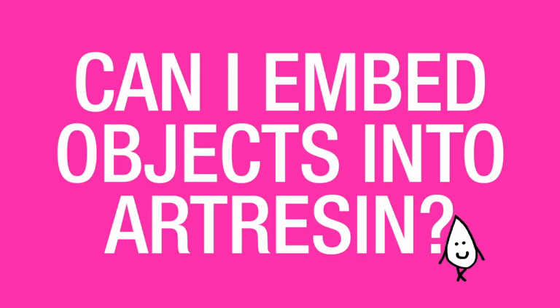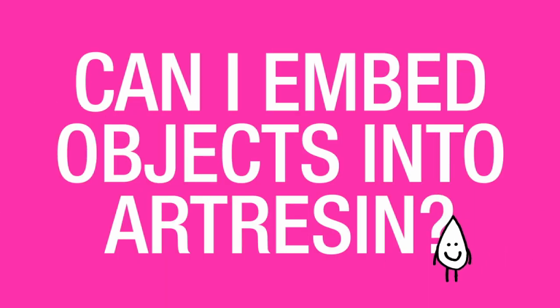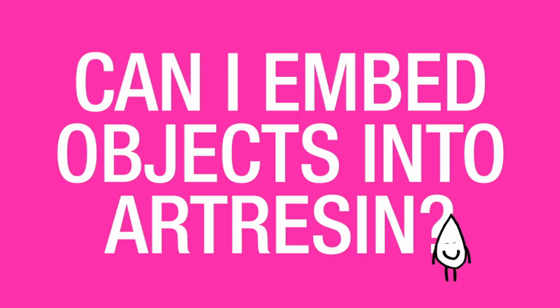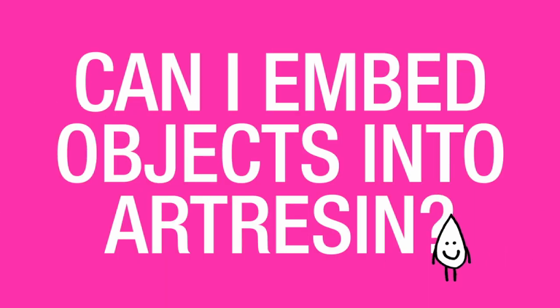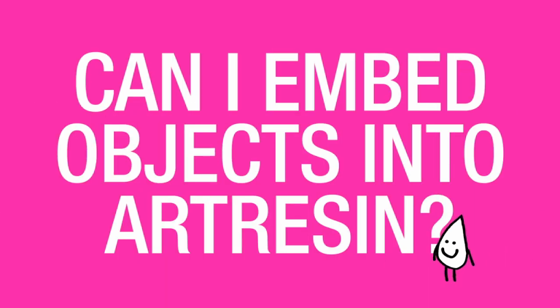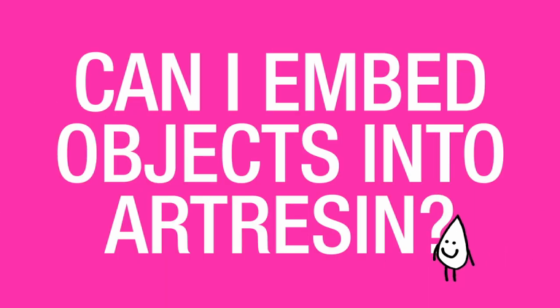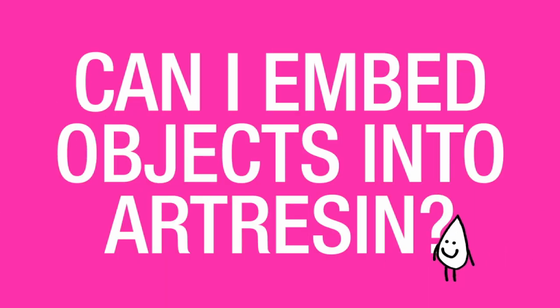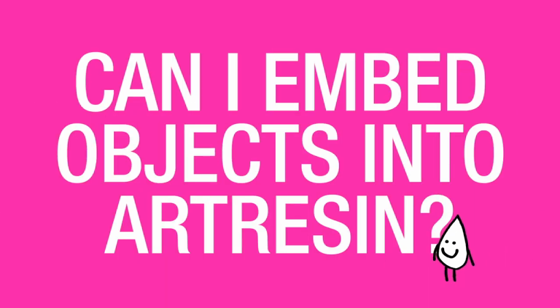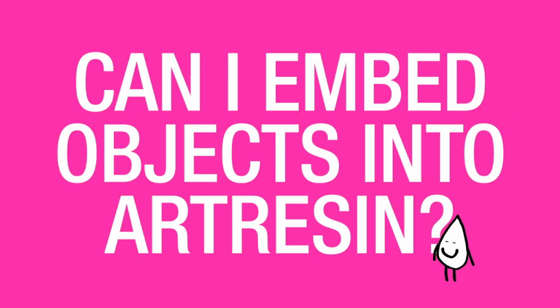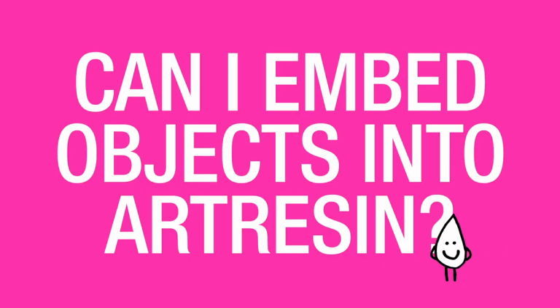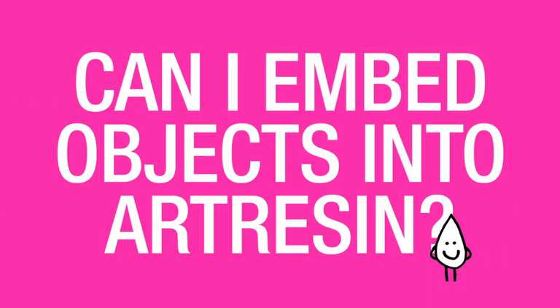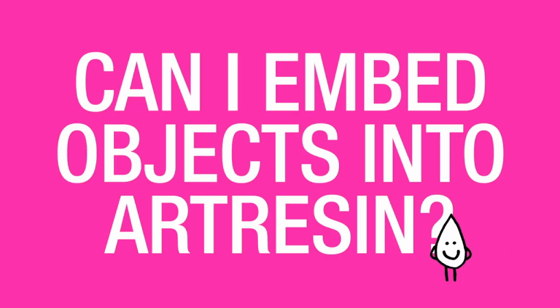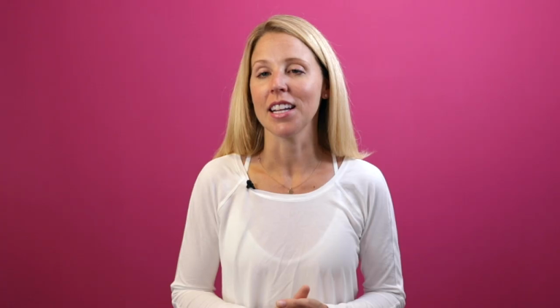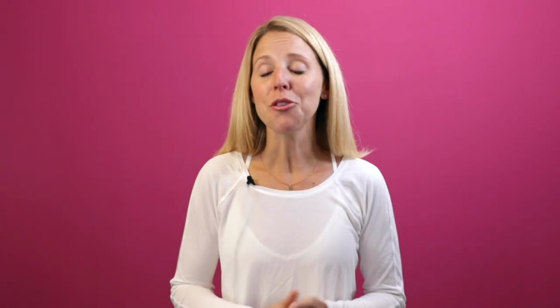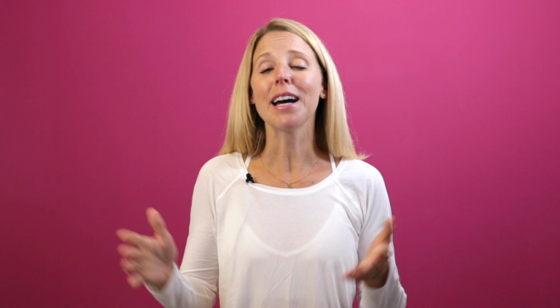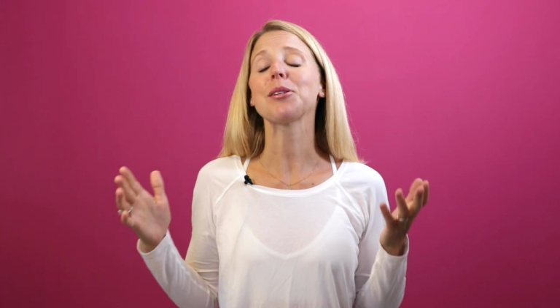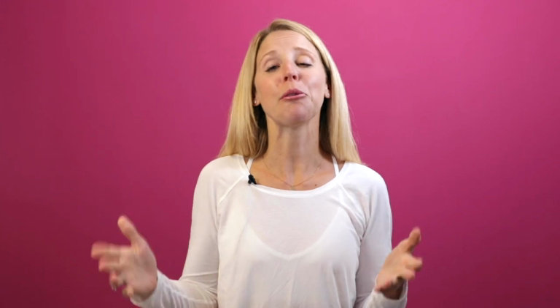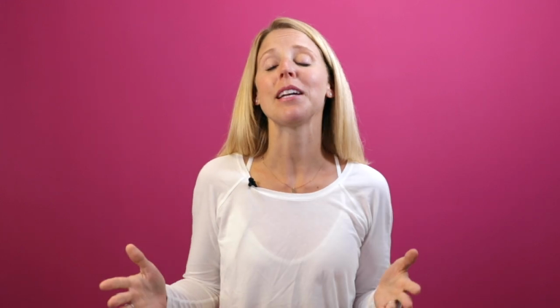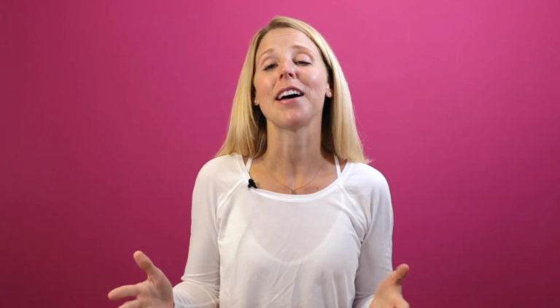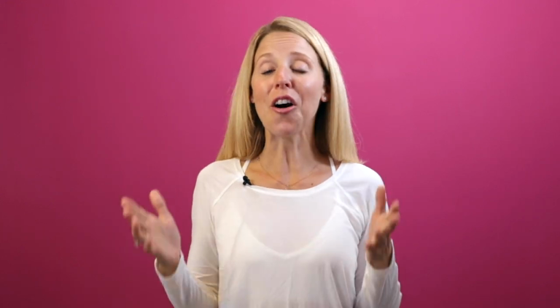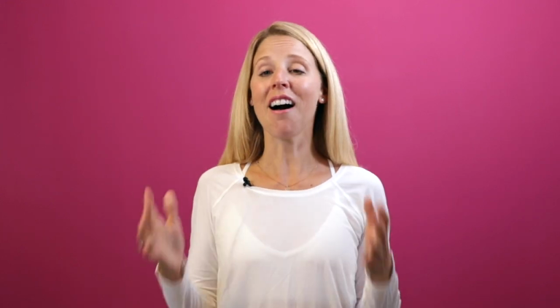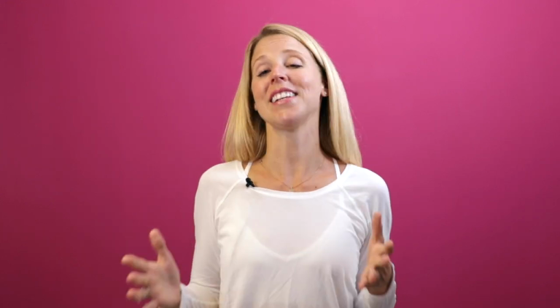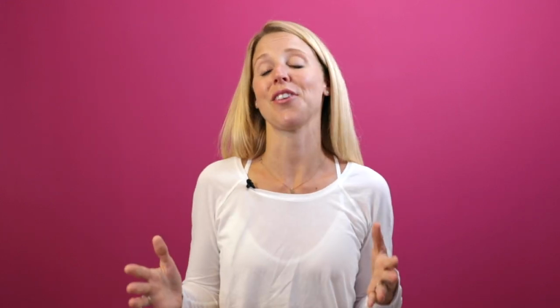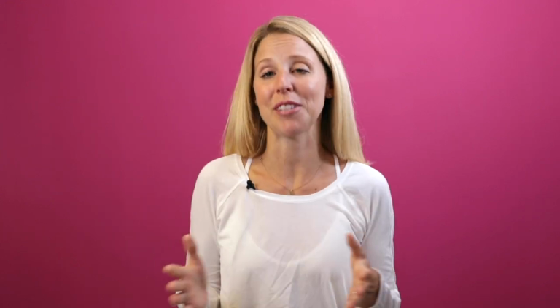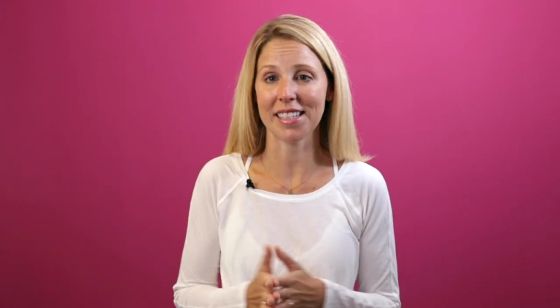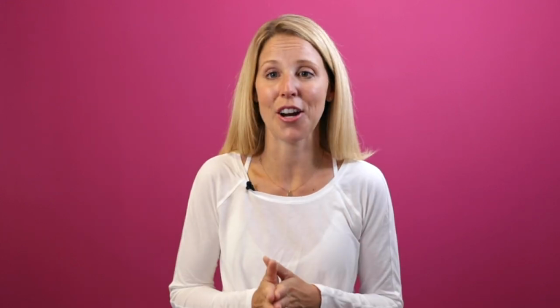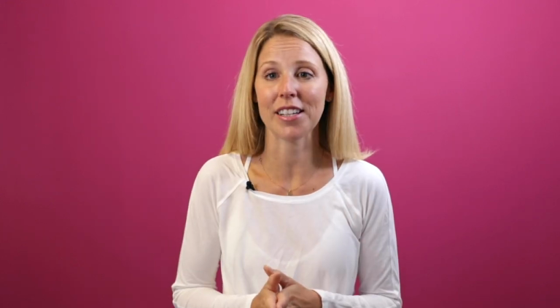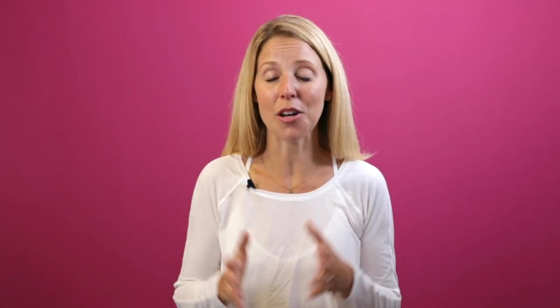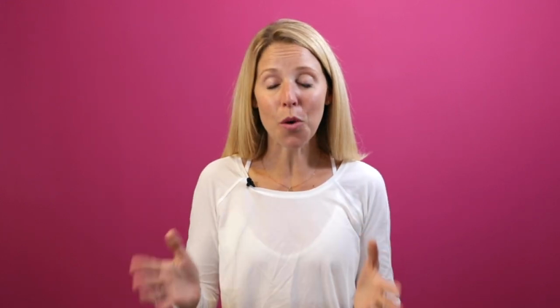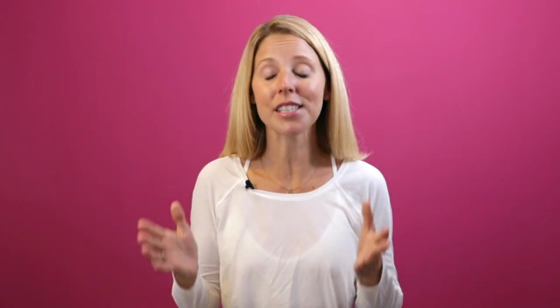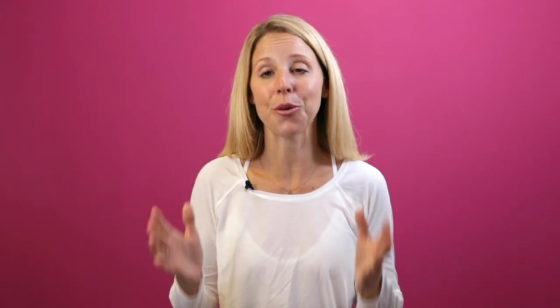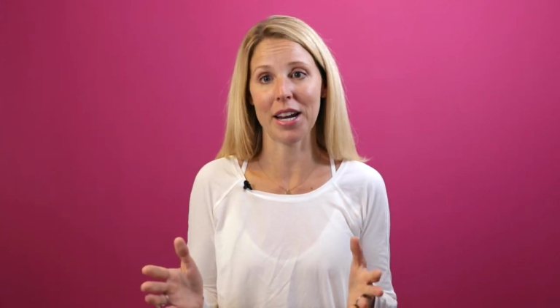Can I embed objects into ArtResin? You can absolutely embed all kinds of objects into ArtResin. It works great.